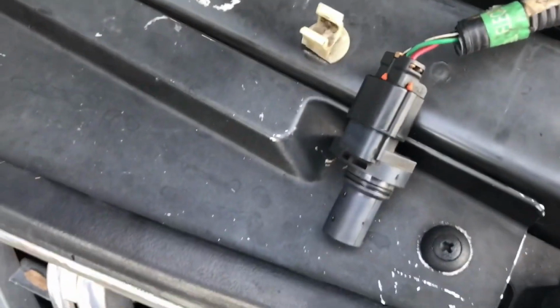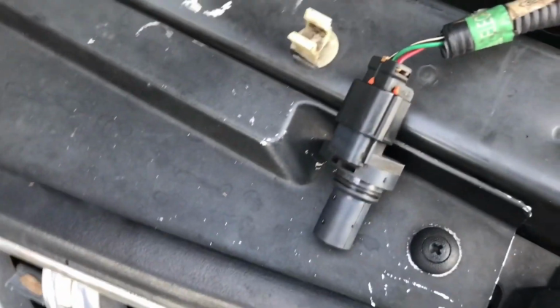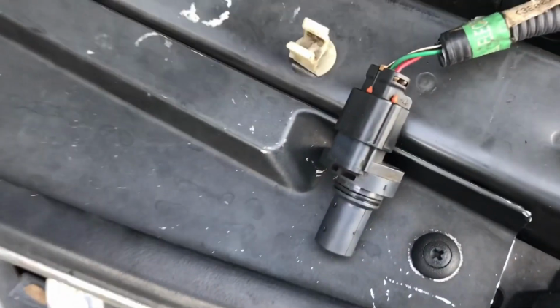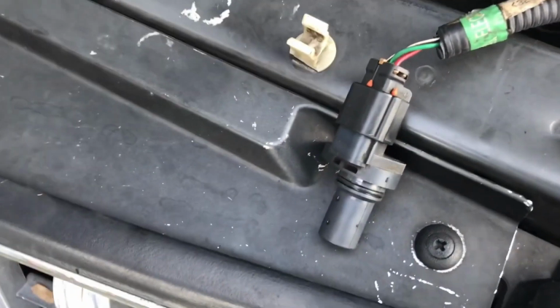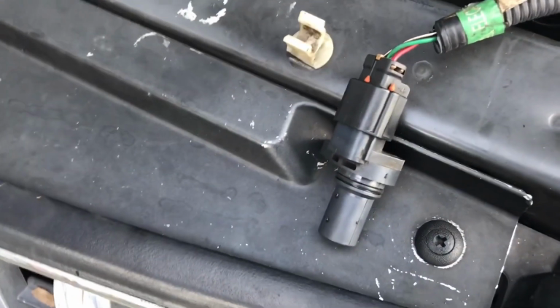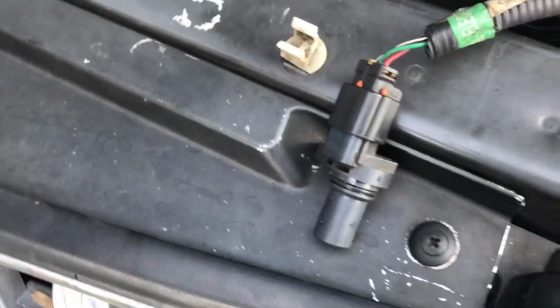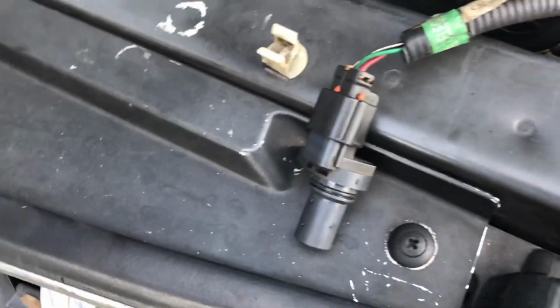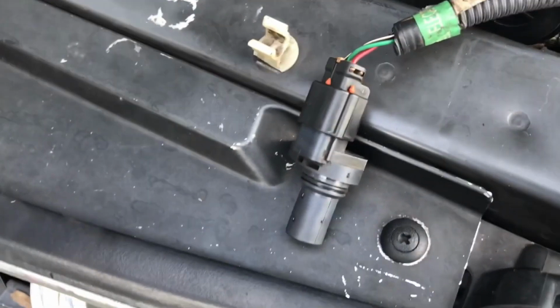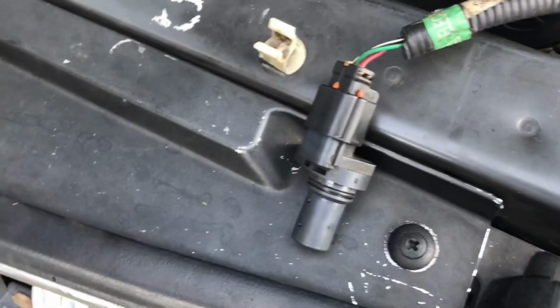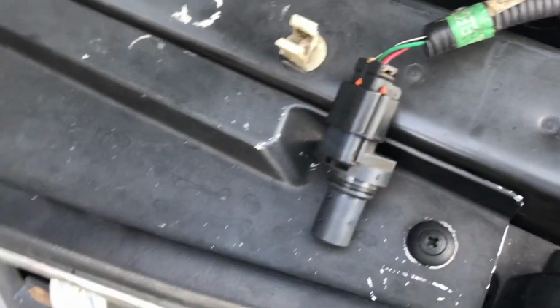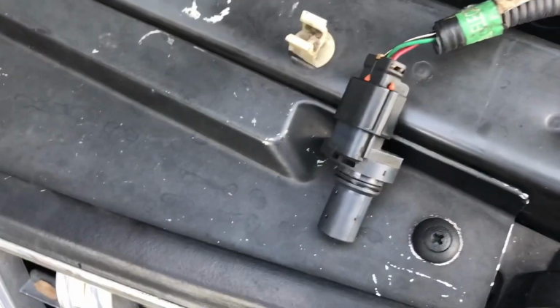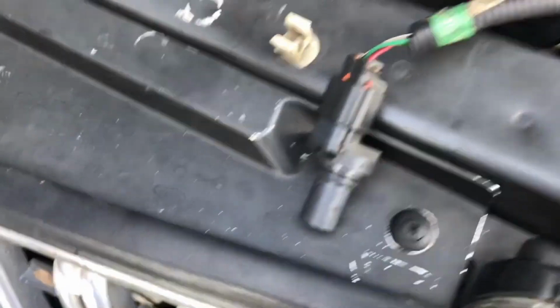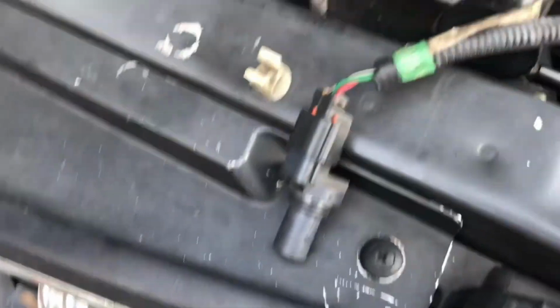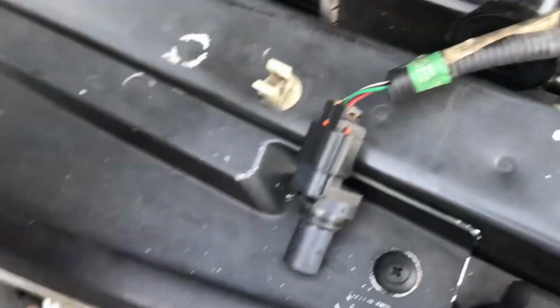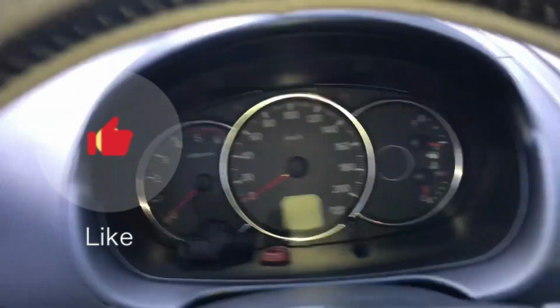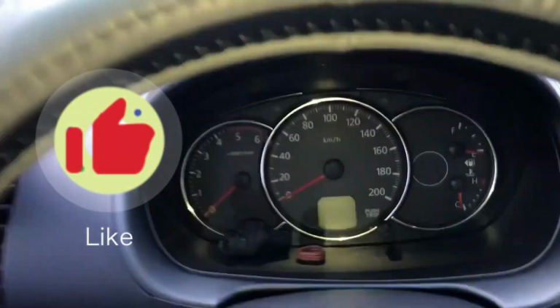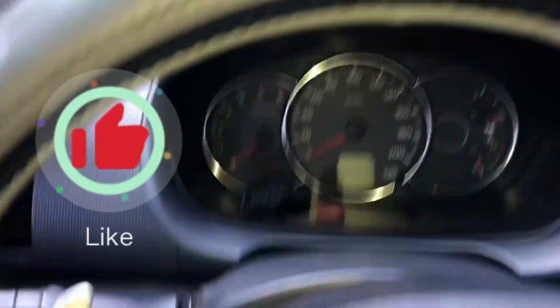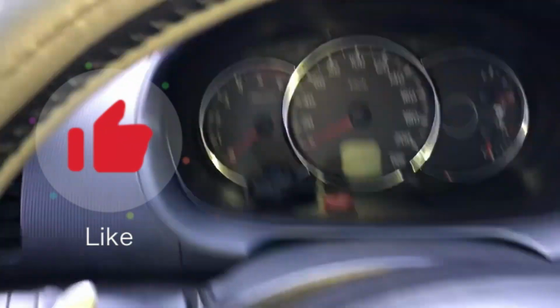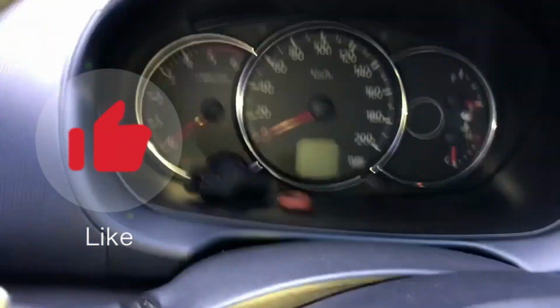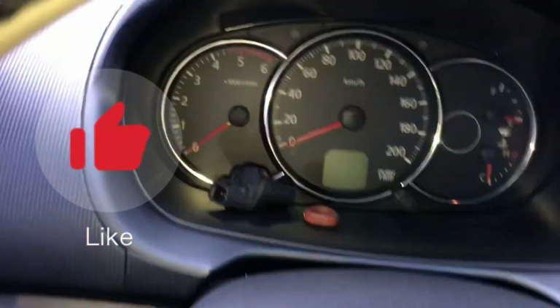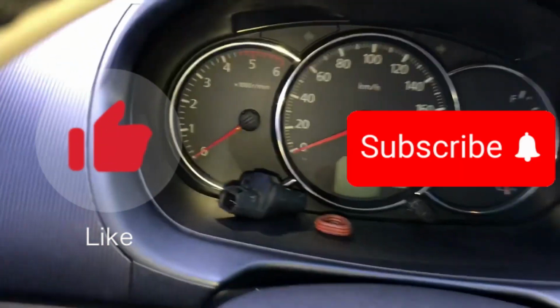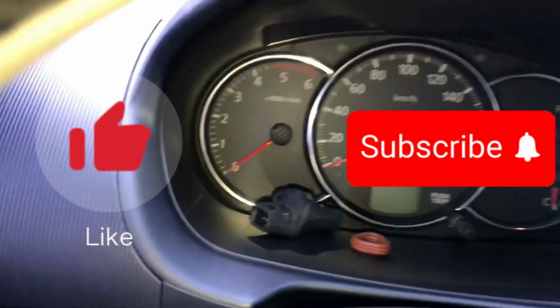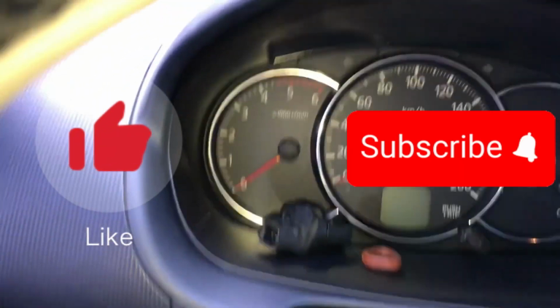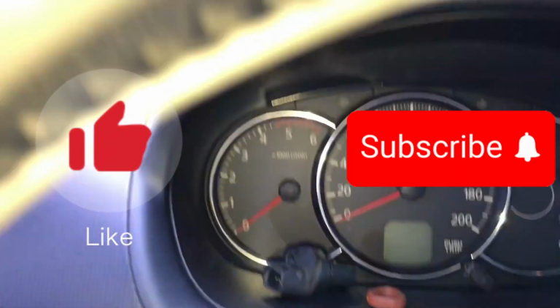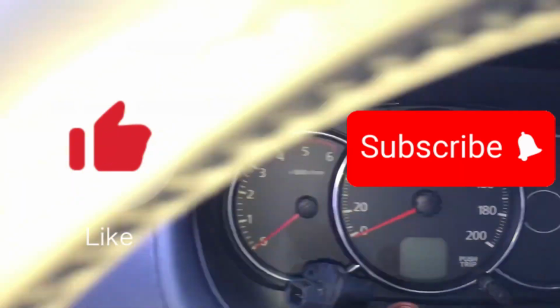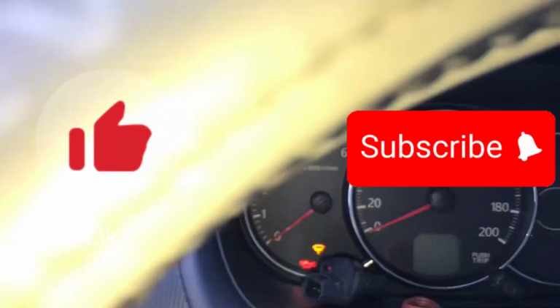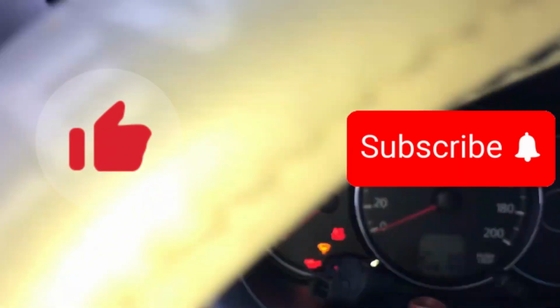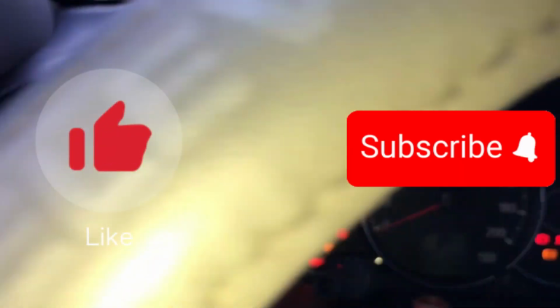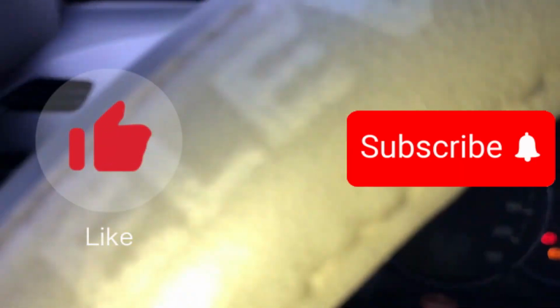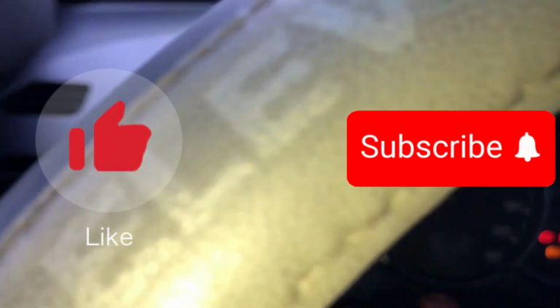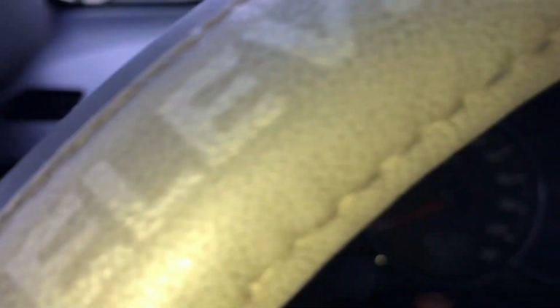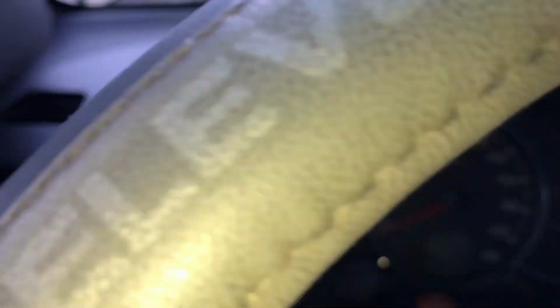Hope the information was helpful for you. If so, please press the like button and subscribe to the channel.